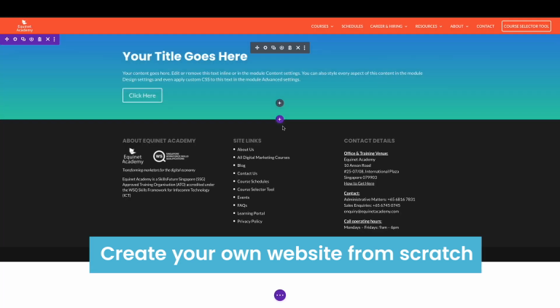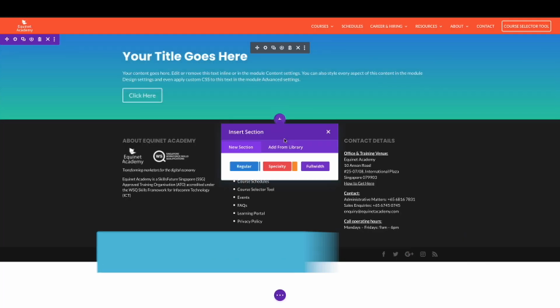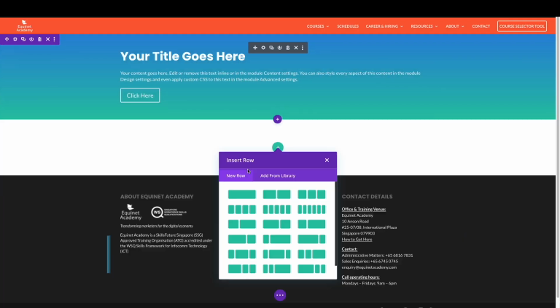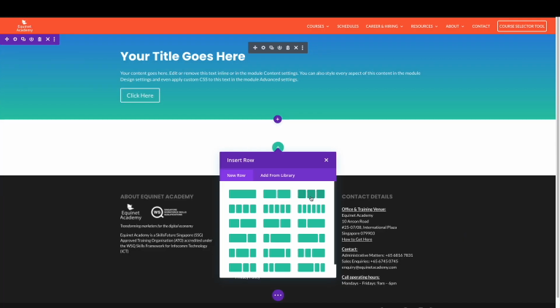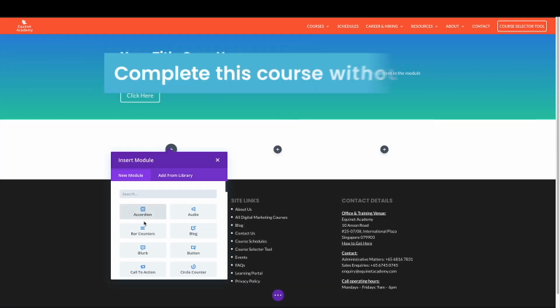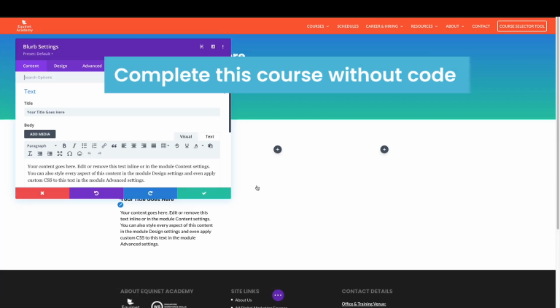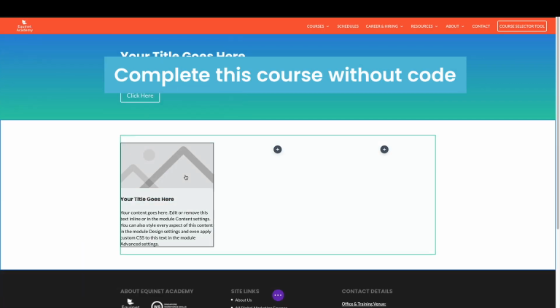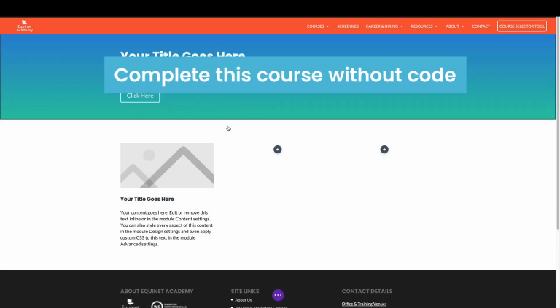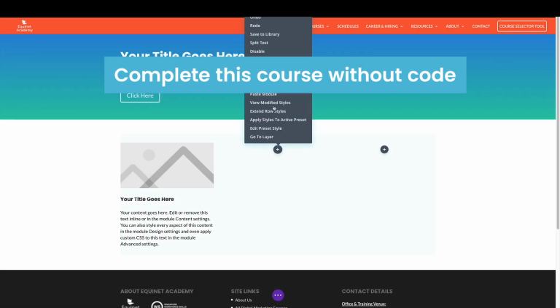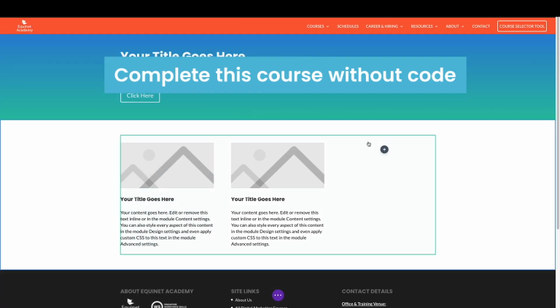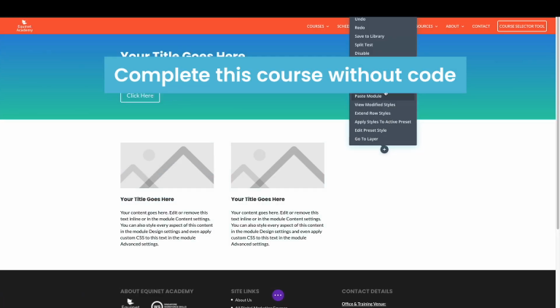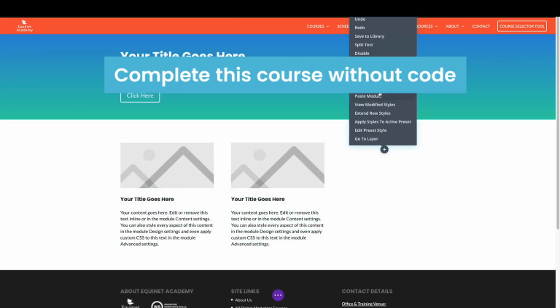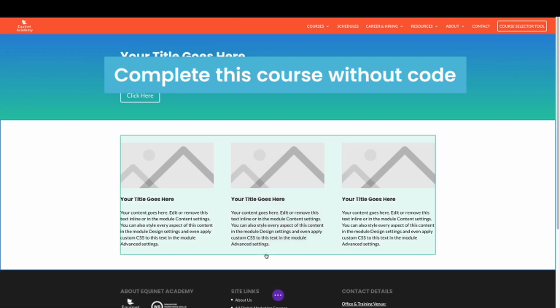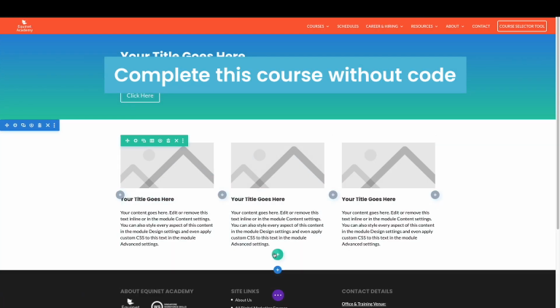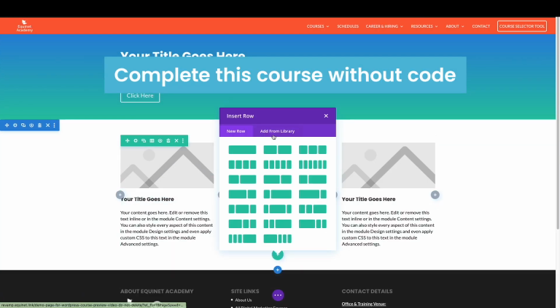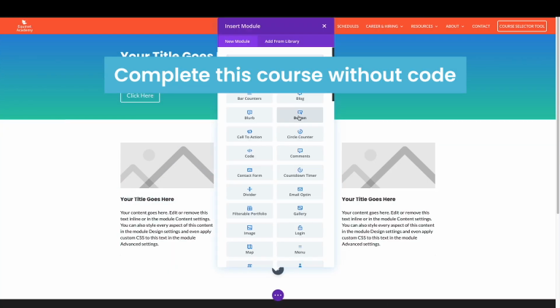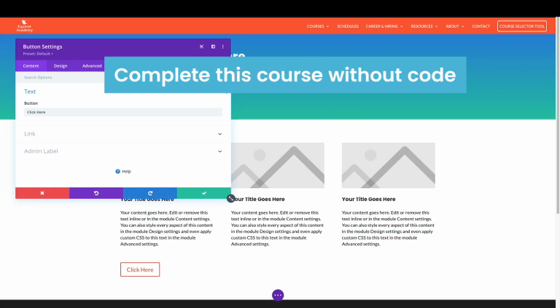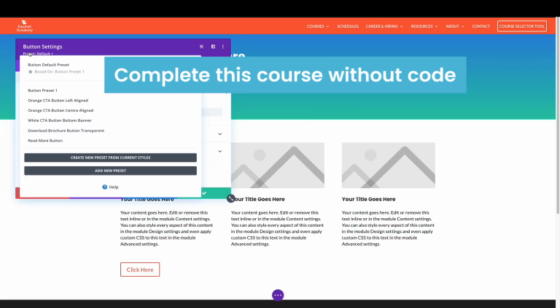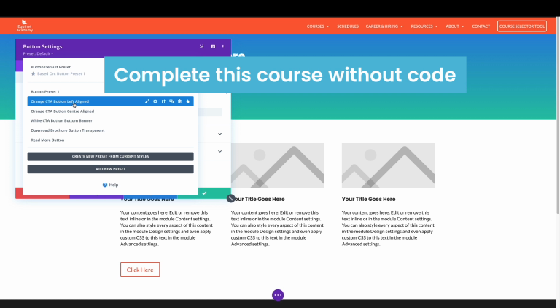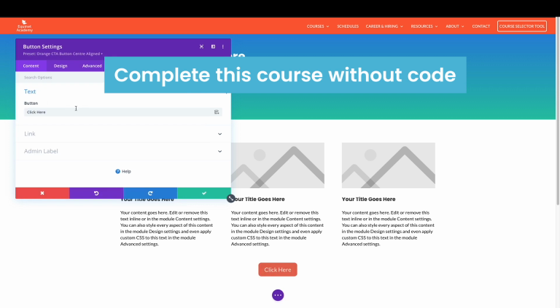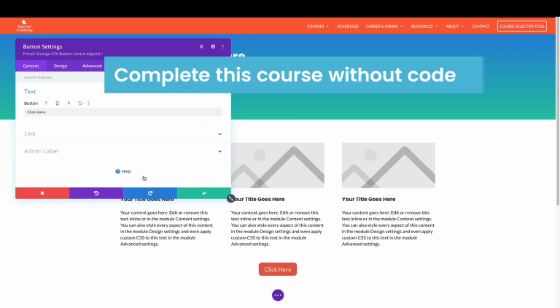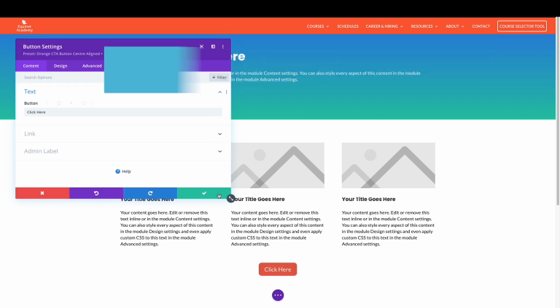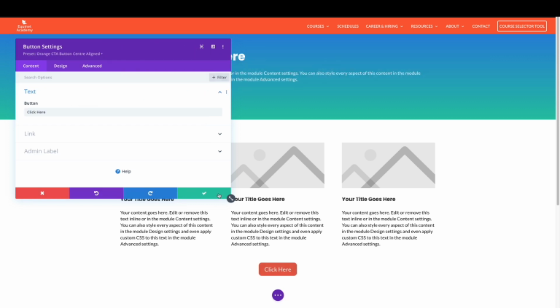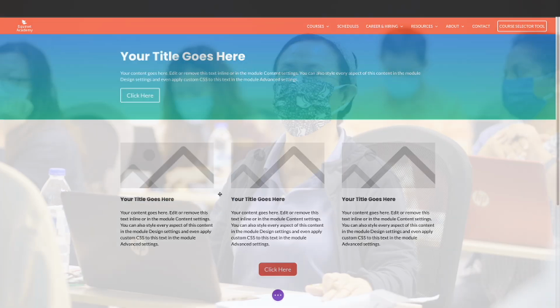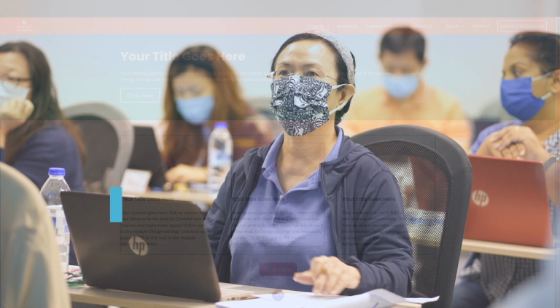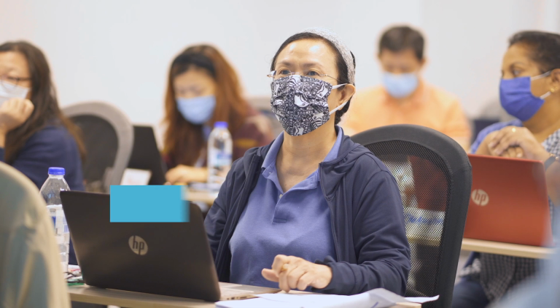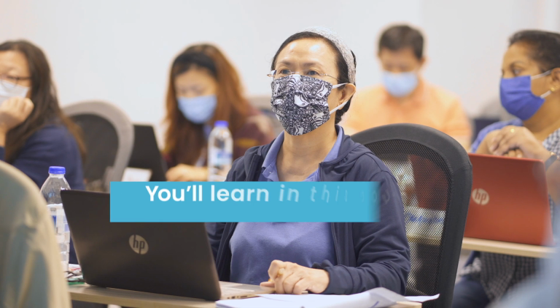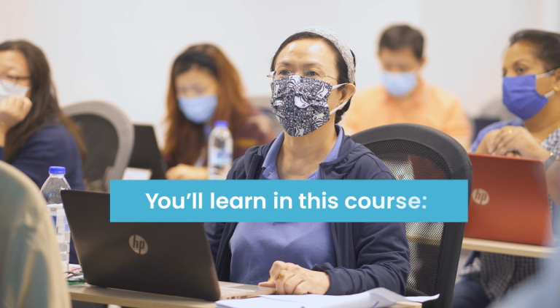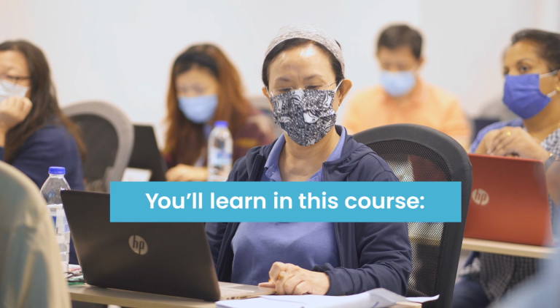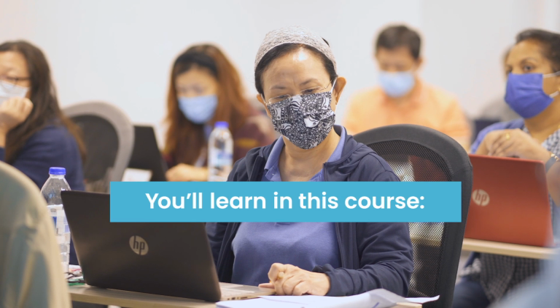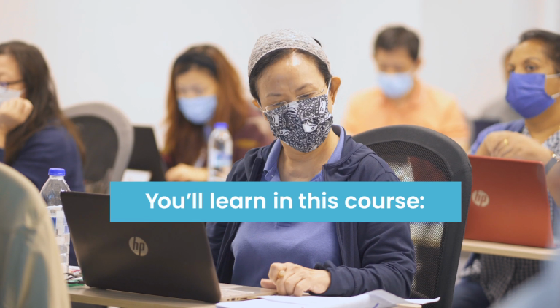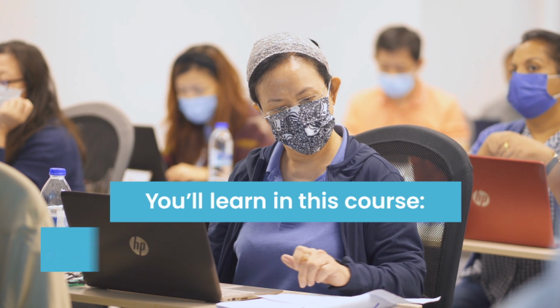The best part? You'll be able to complete this course without writing a single line of code. You'll learn in this course how